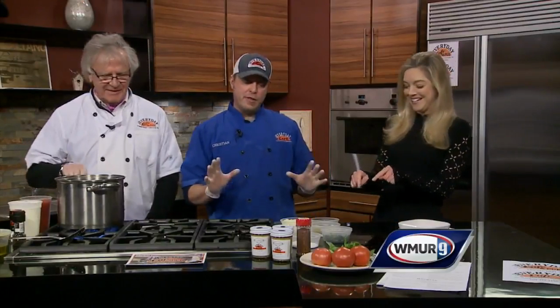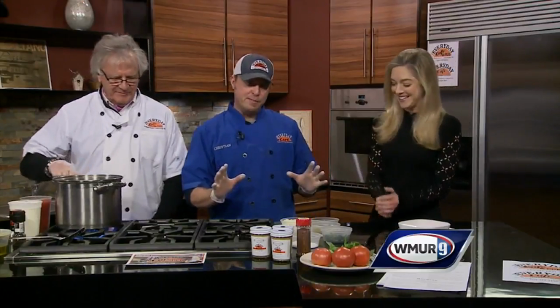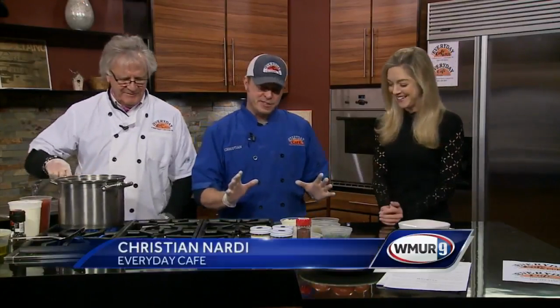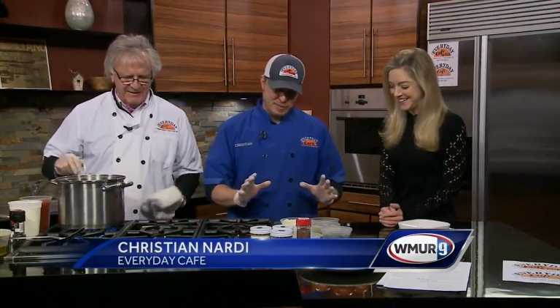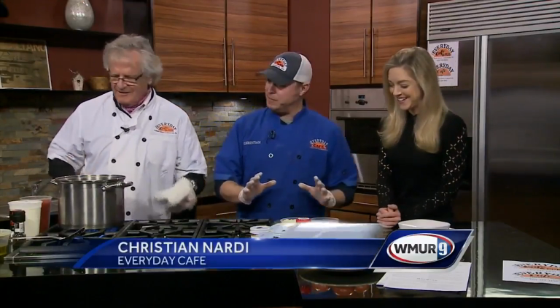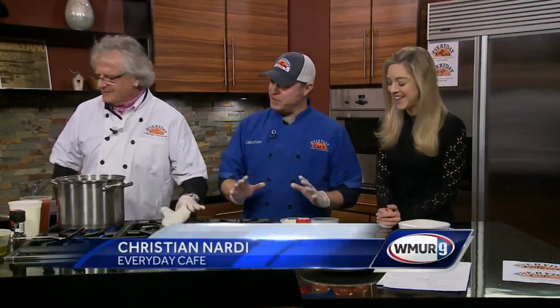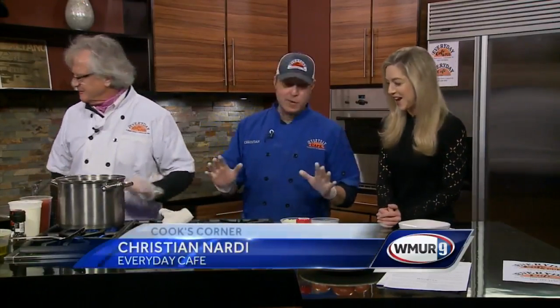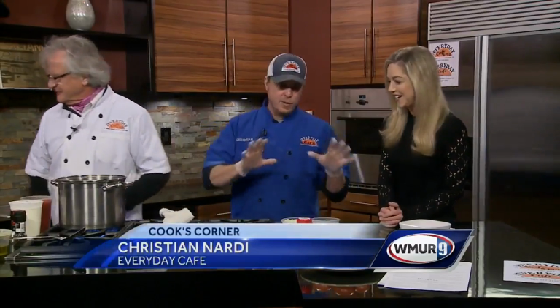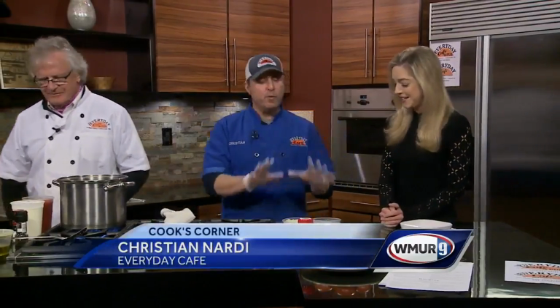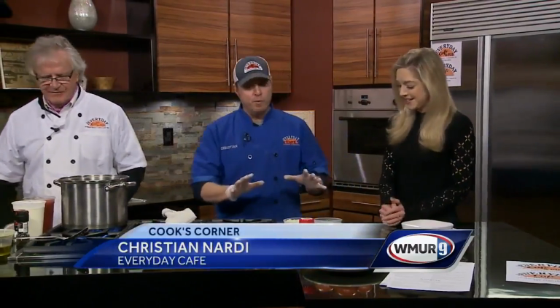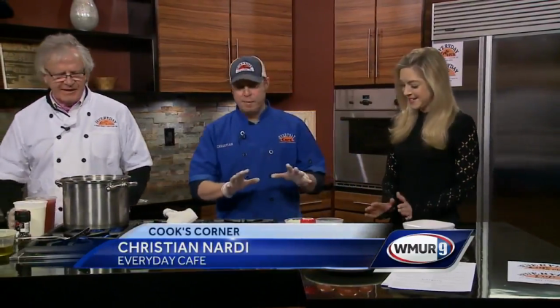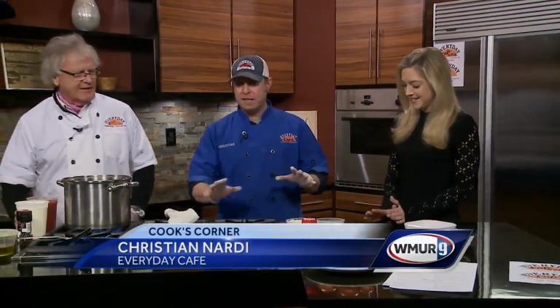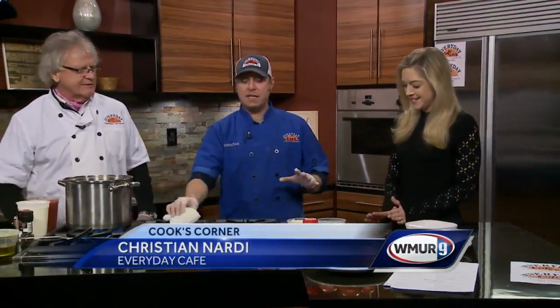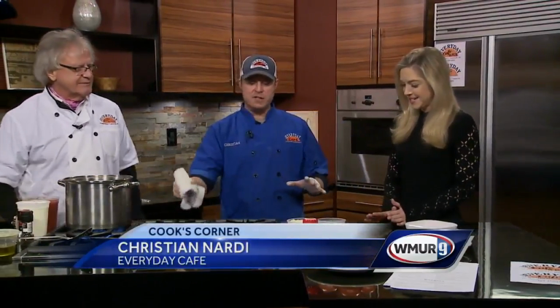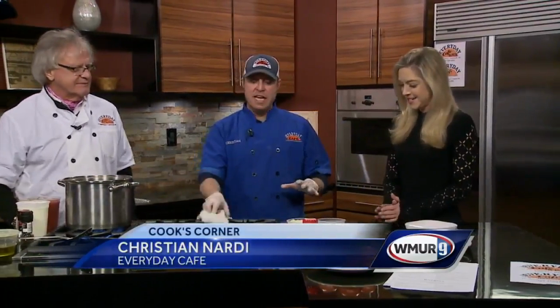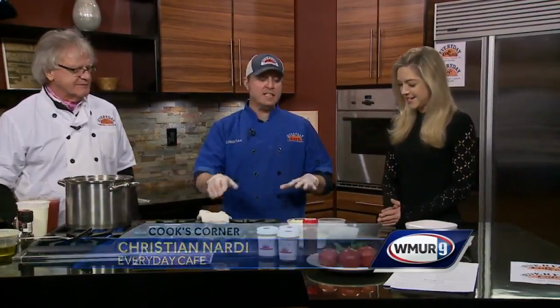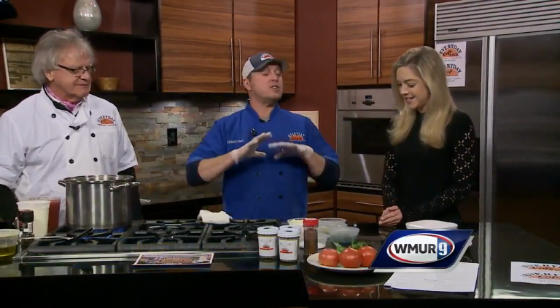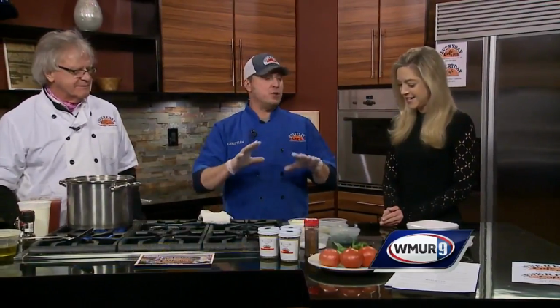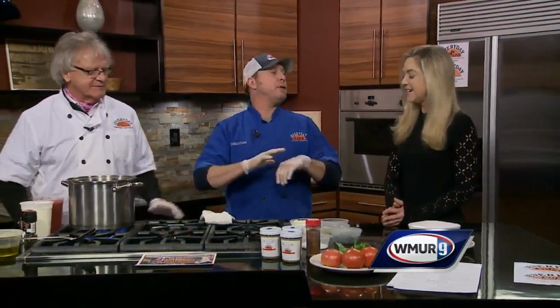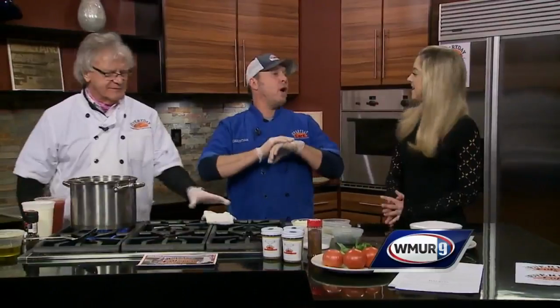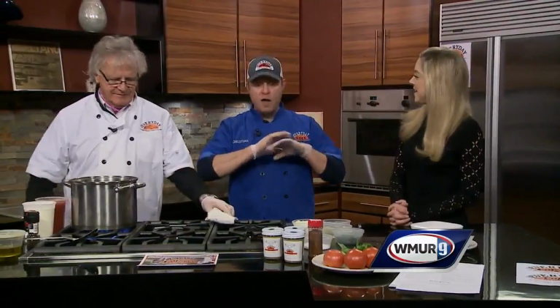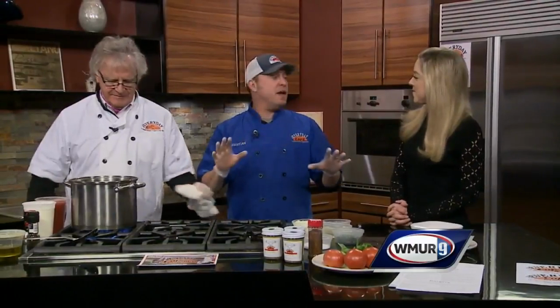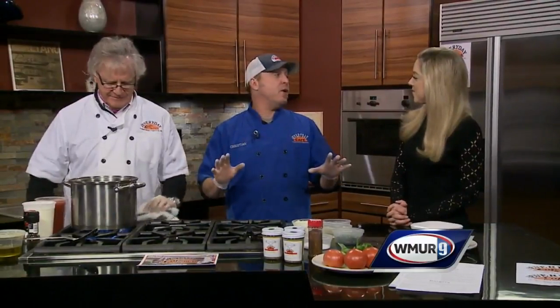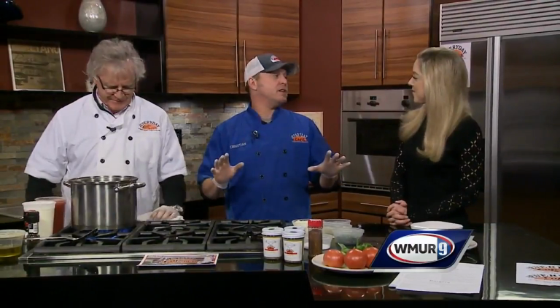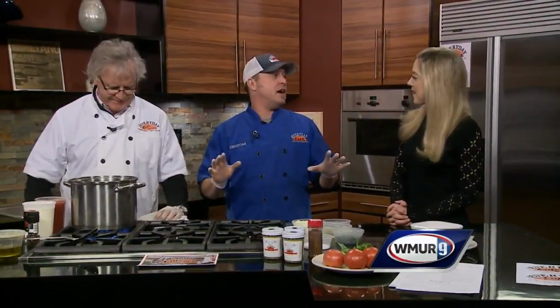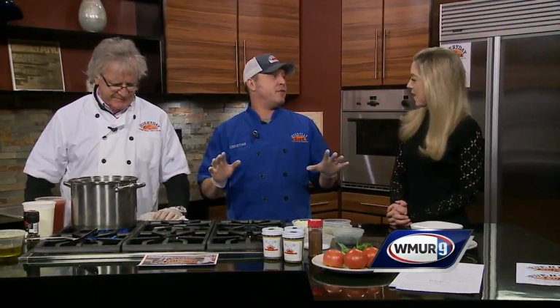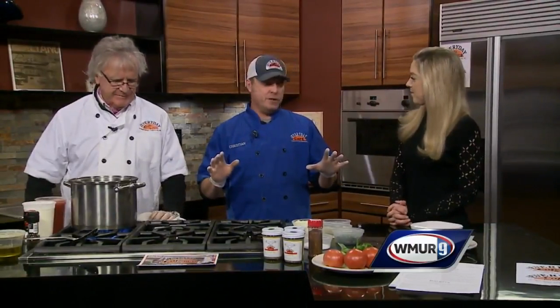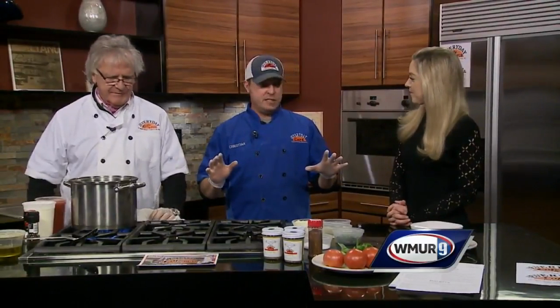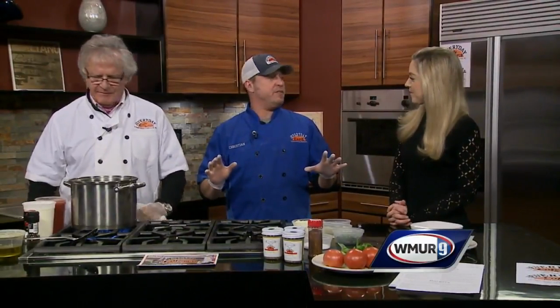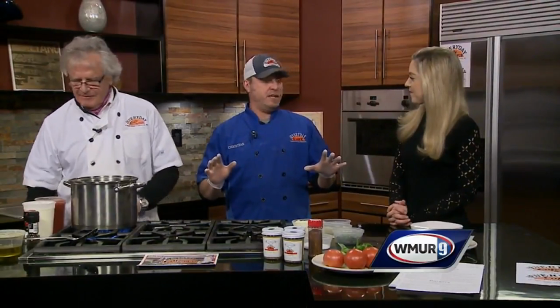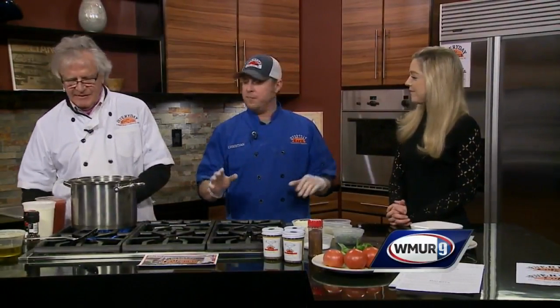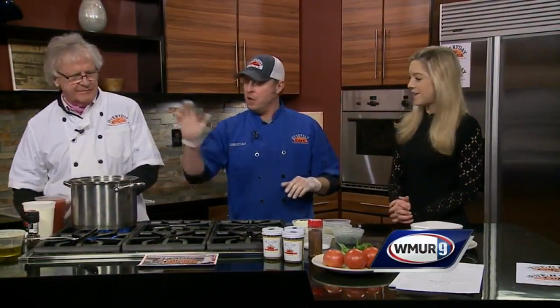A three-minute soup is something. That's right. So what we do, we make this in-house. It is our soup on the menu all the time, 365 days a year. Love it.